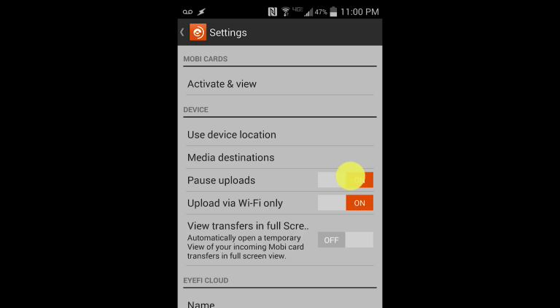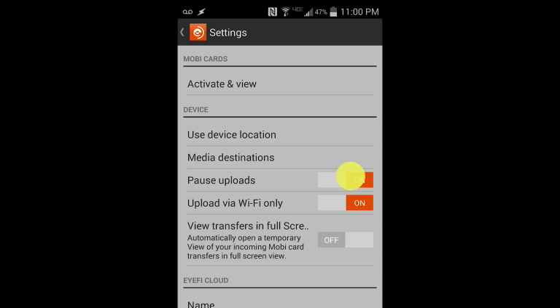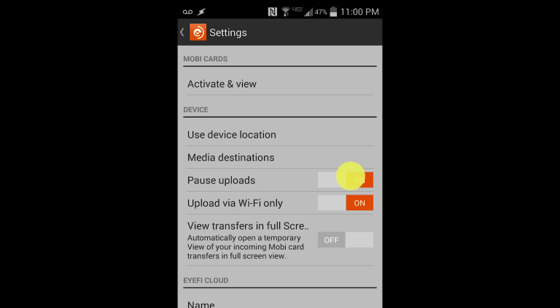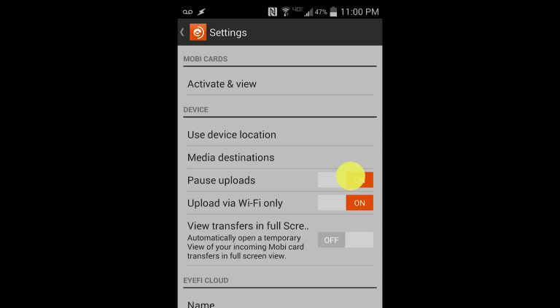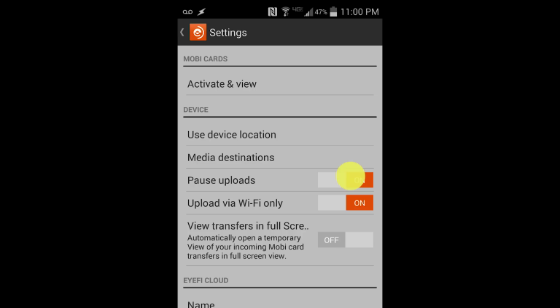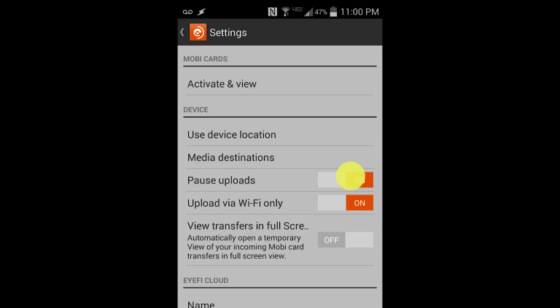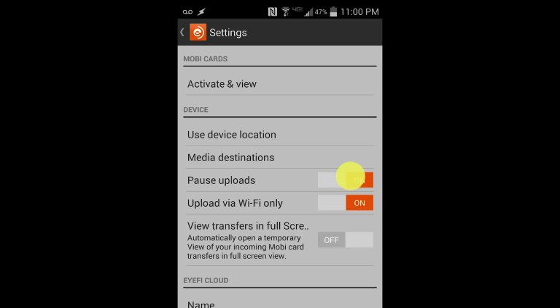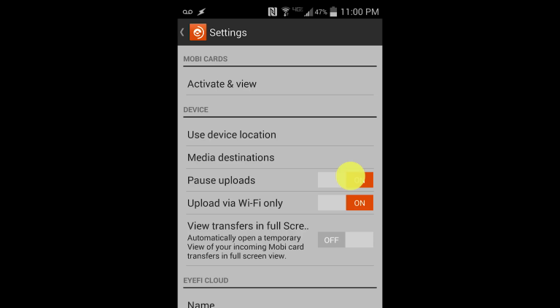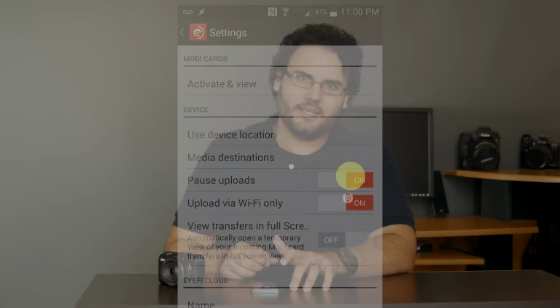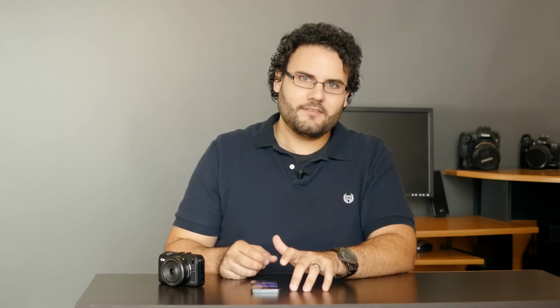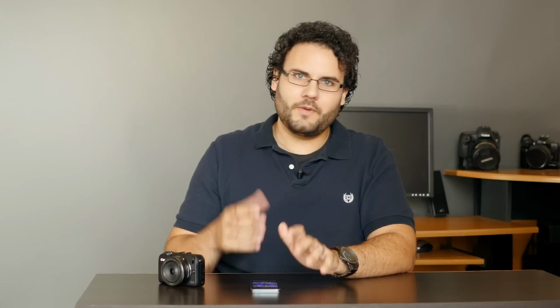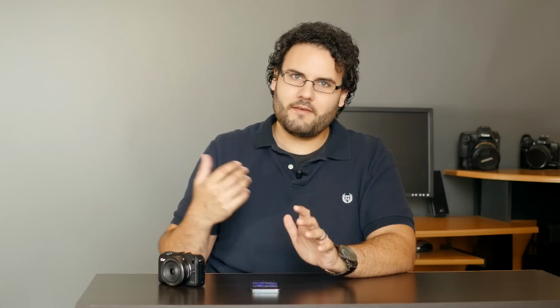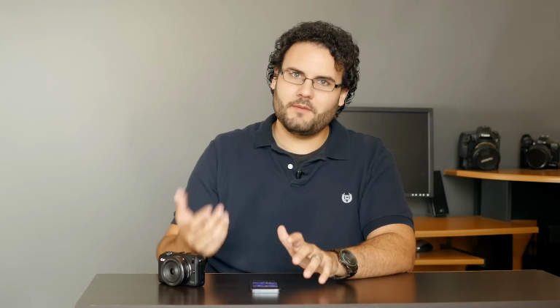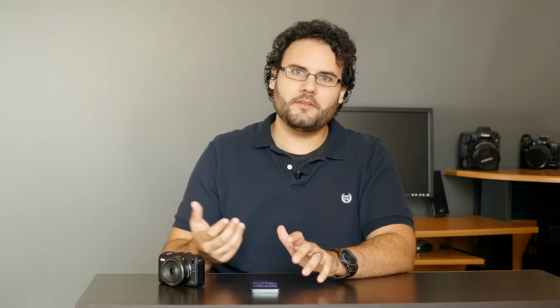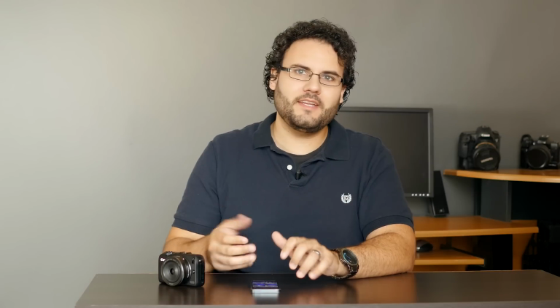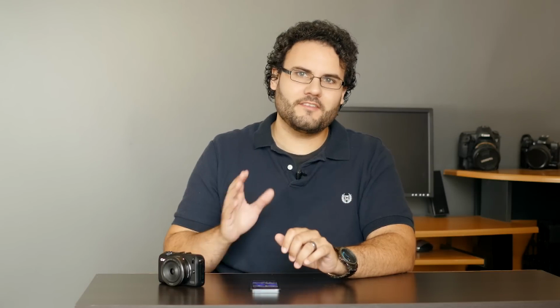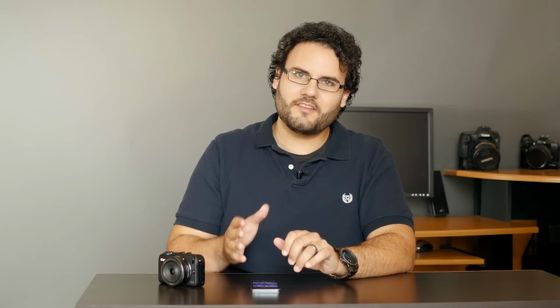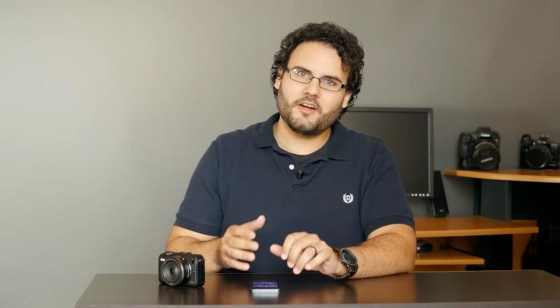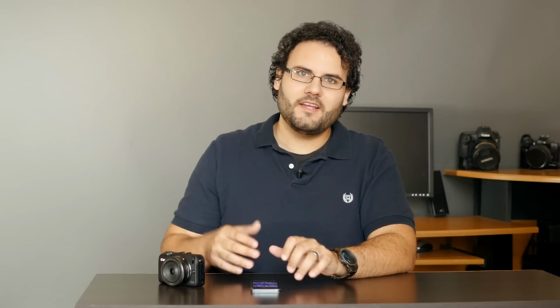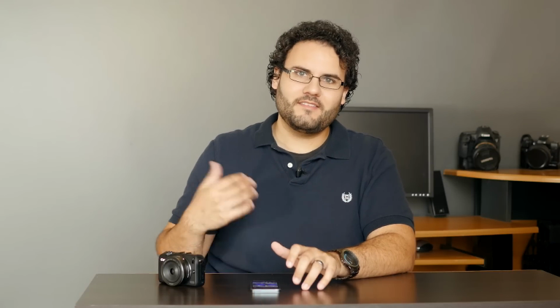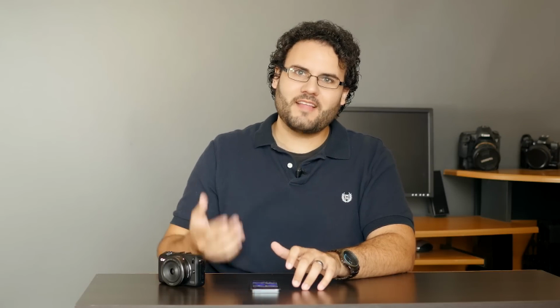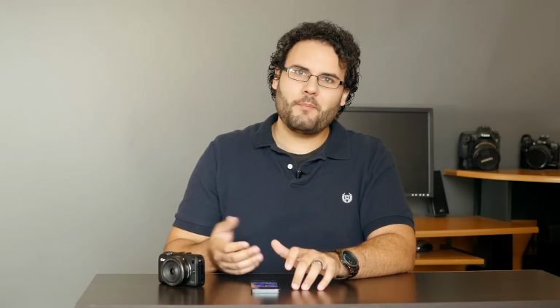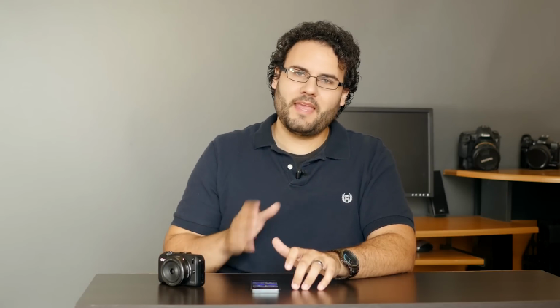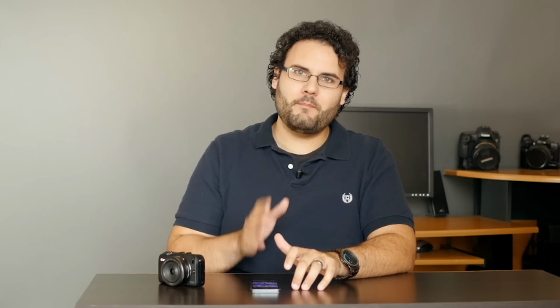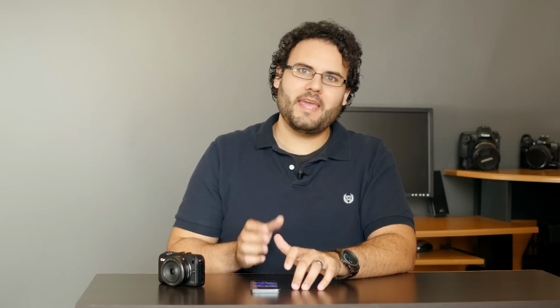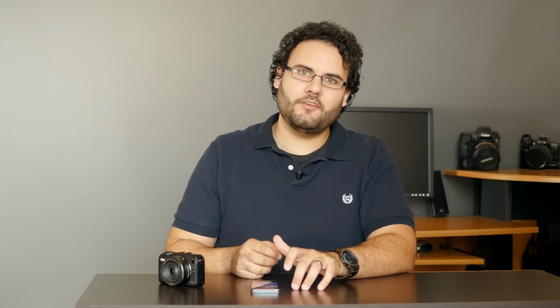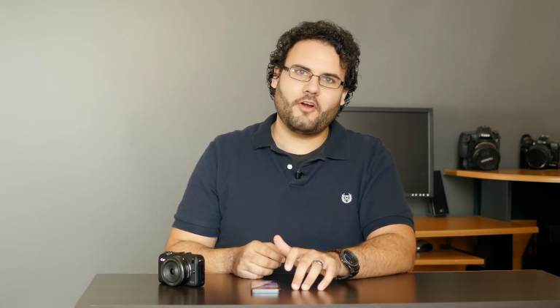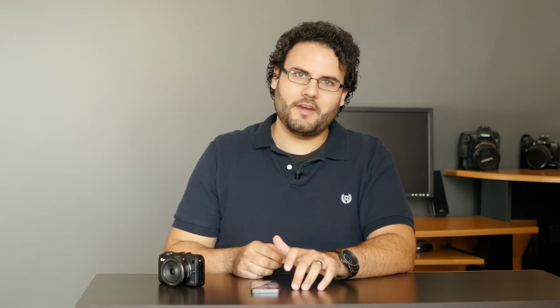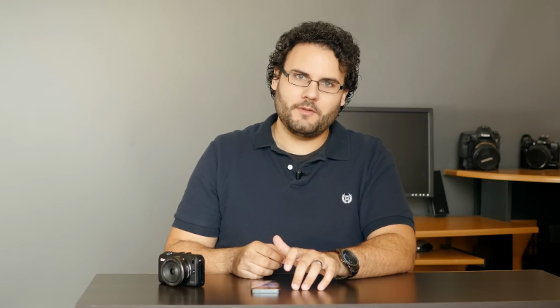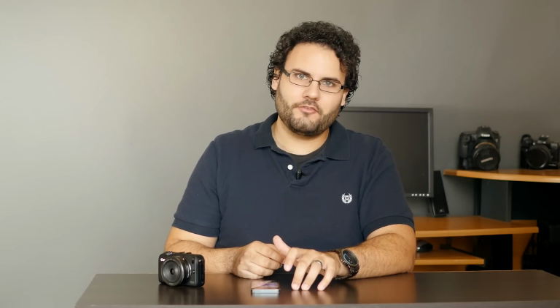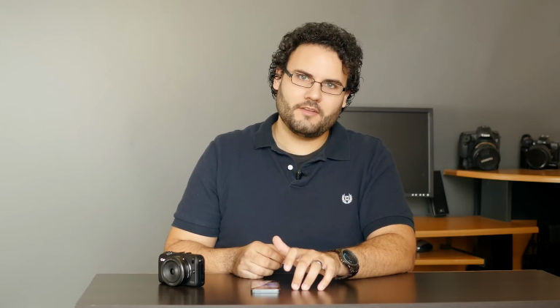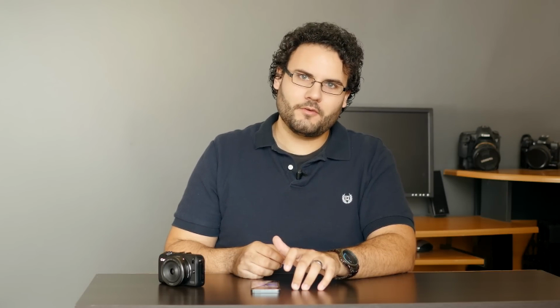Now with these controls in place, we have the ability to start, stop, and manage our image transfers.